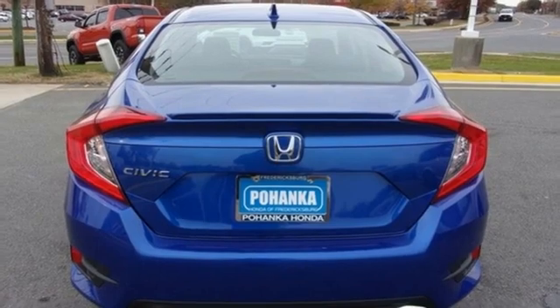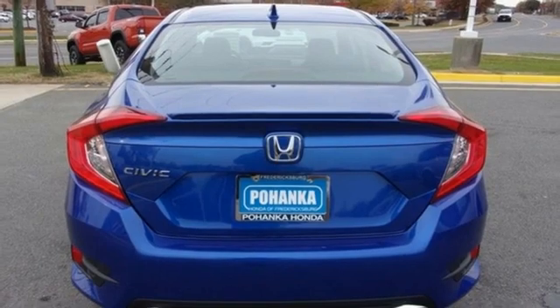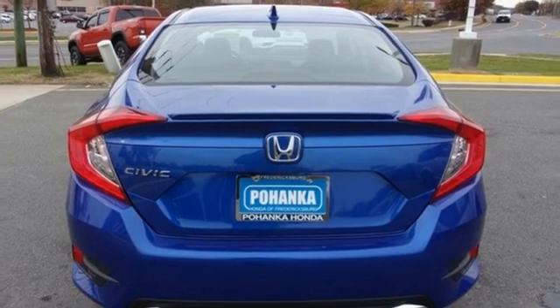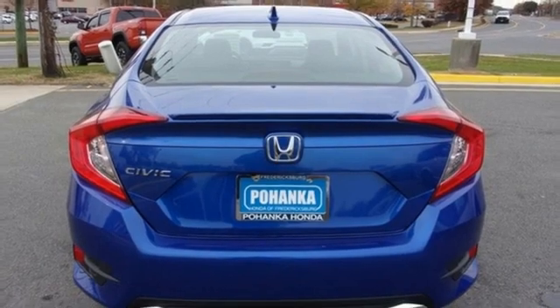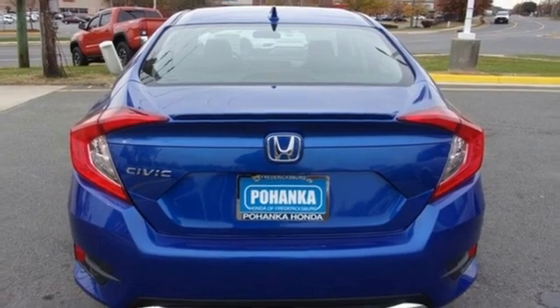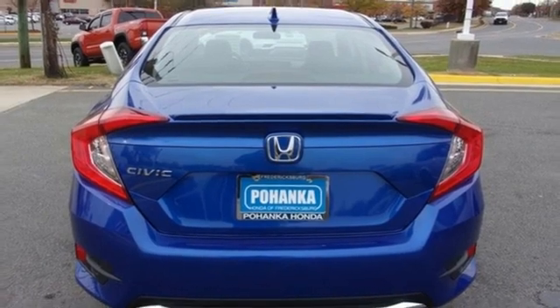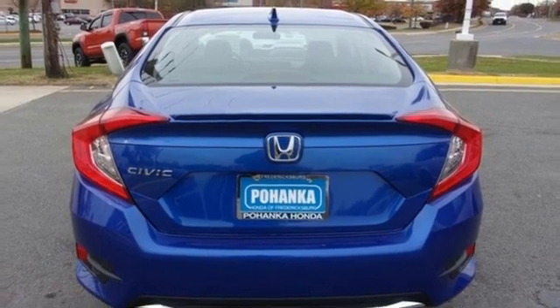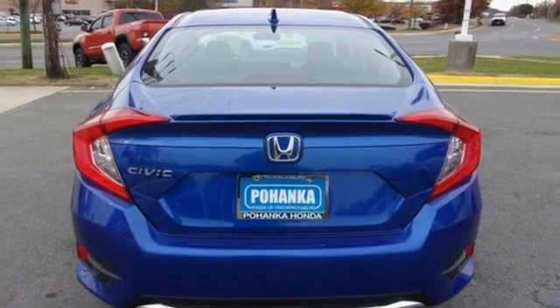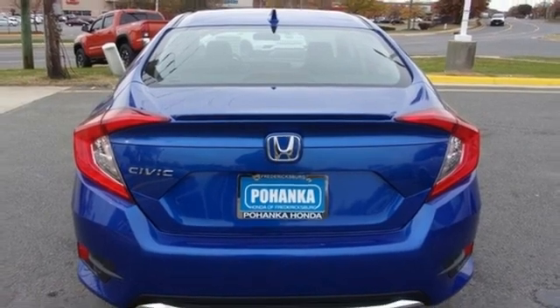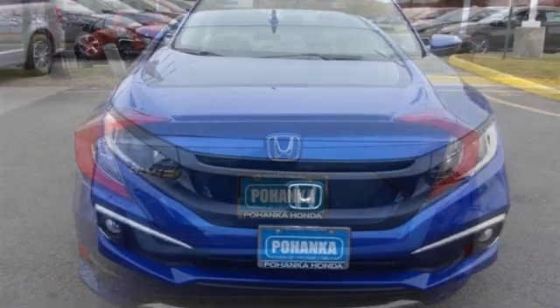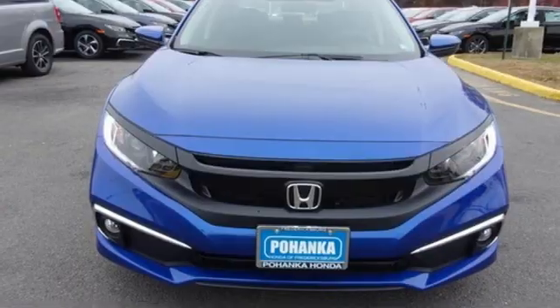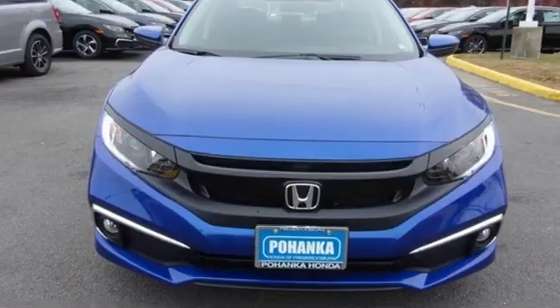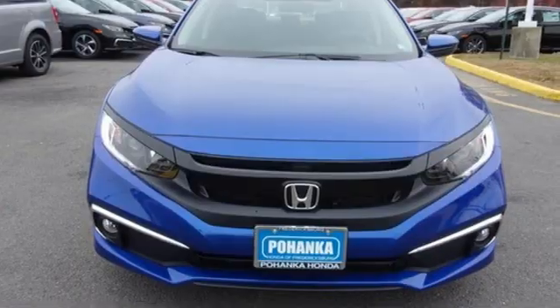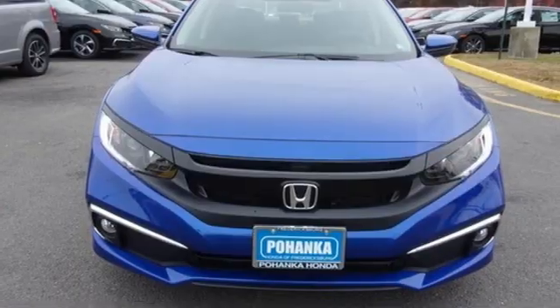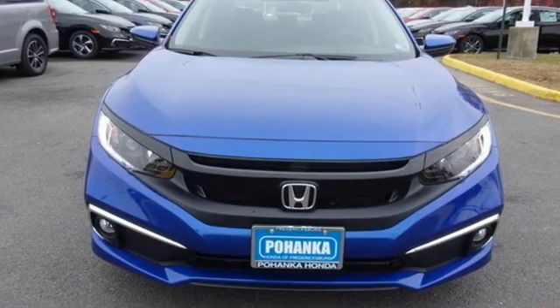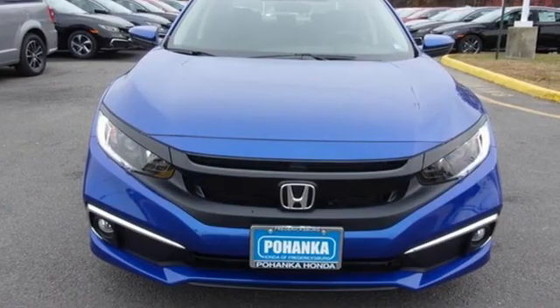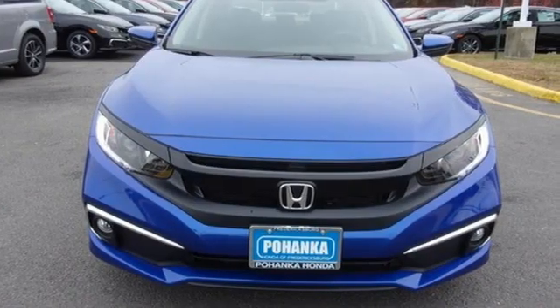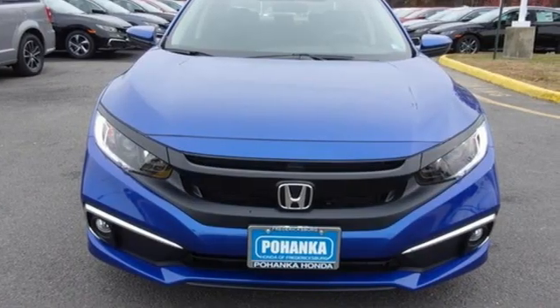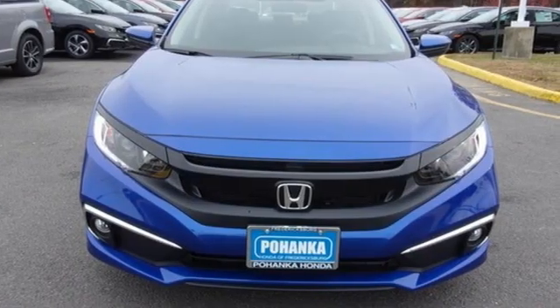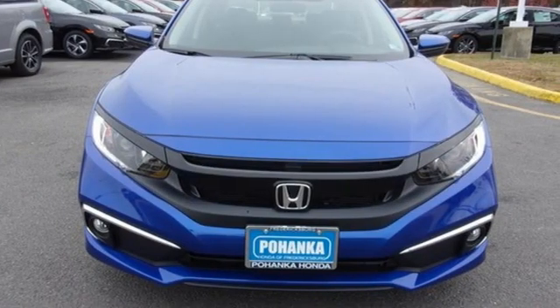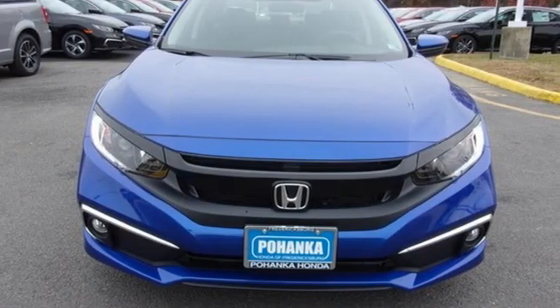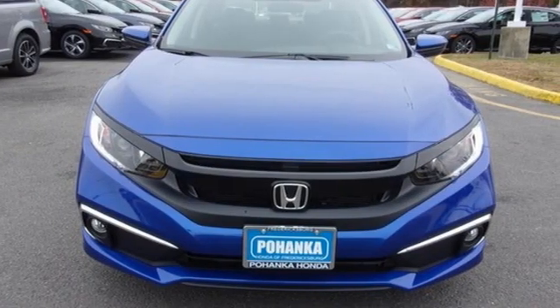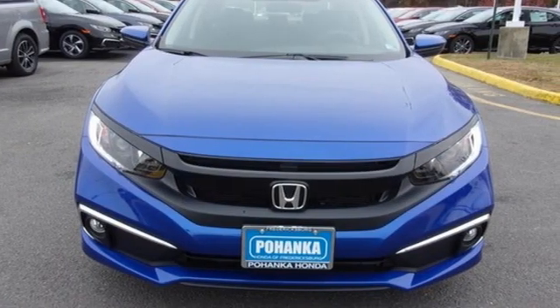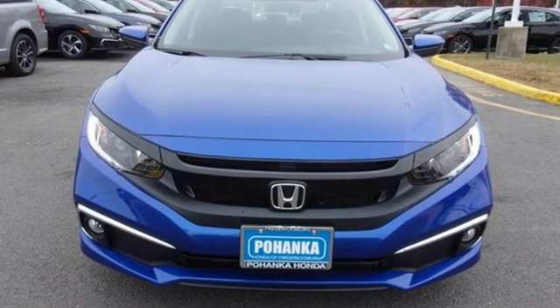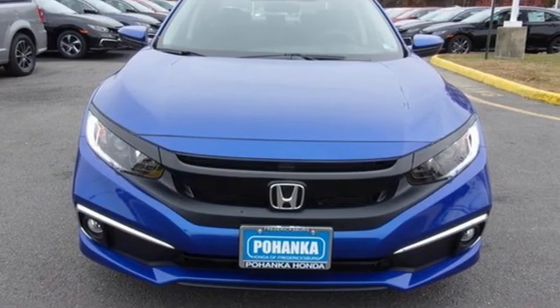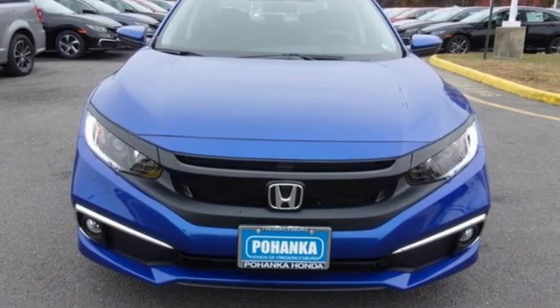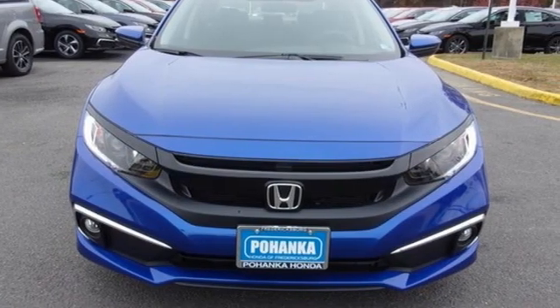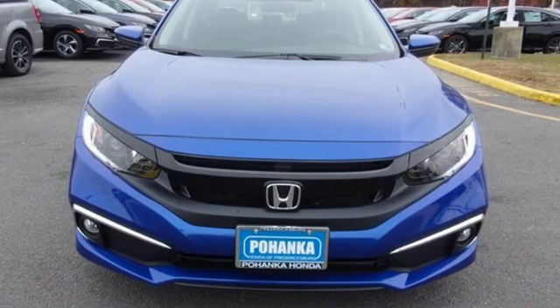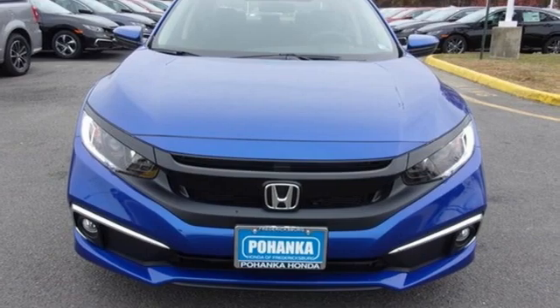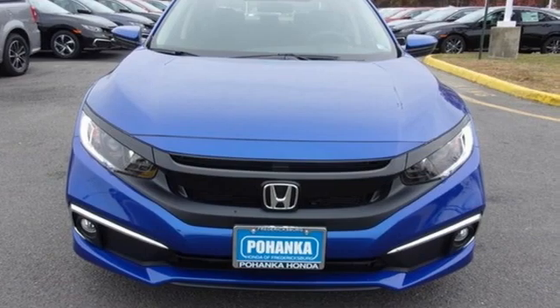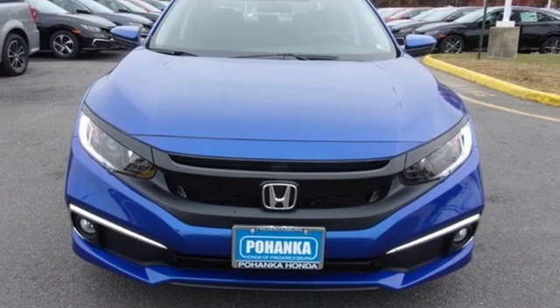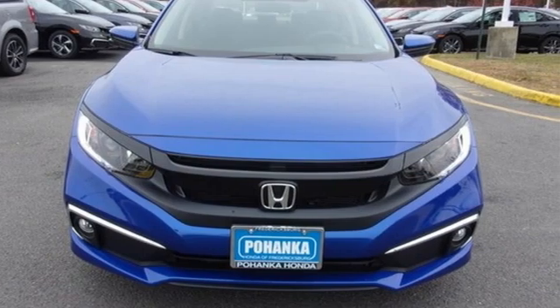Every Honda is designed with a driver in mind. See what it can do for you when you take it for a test drive.